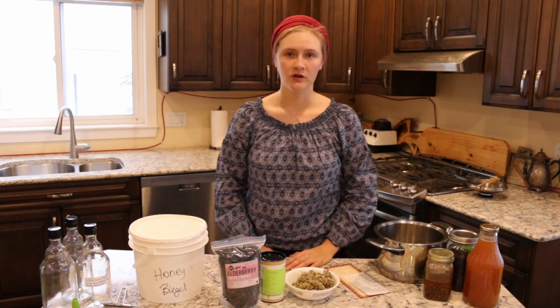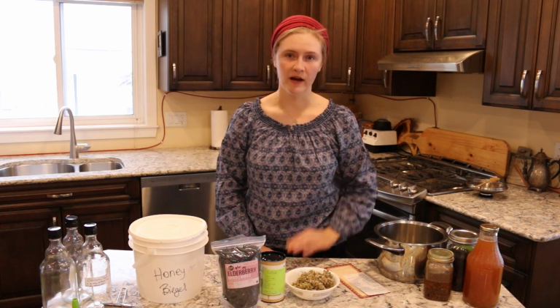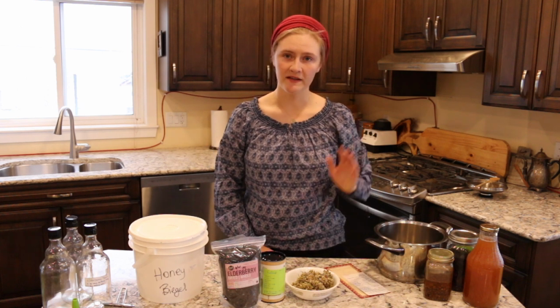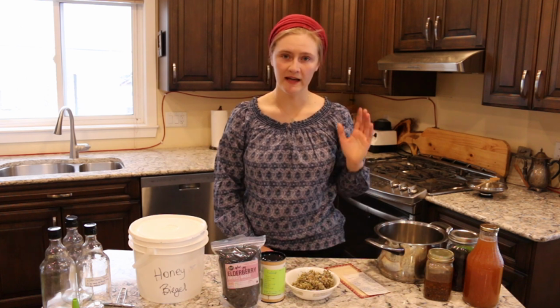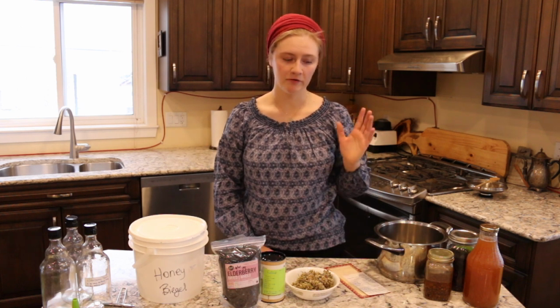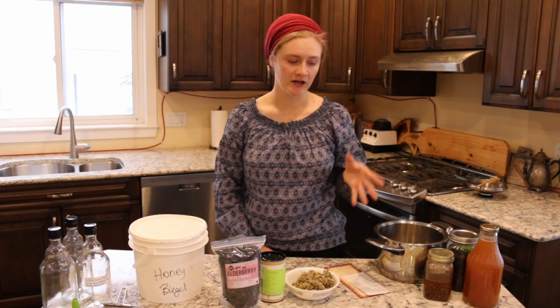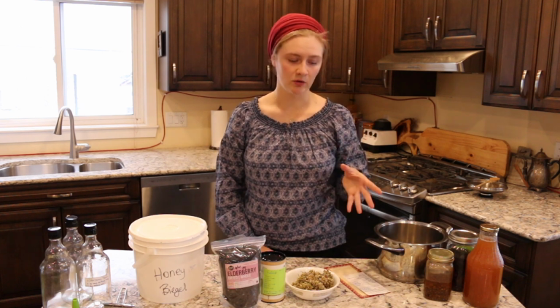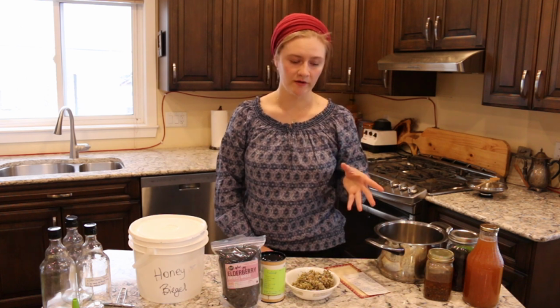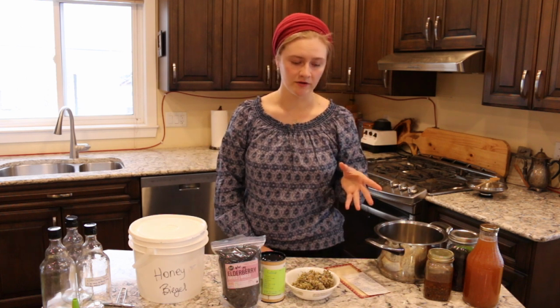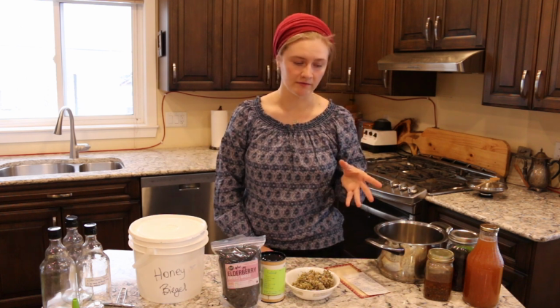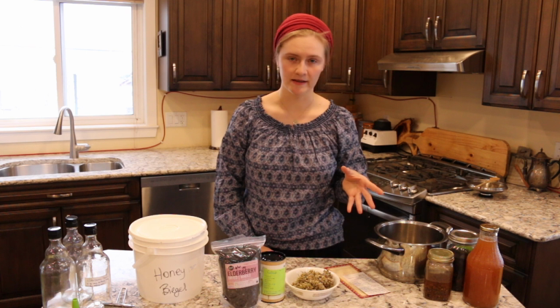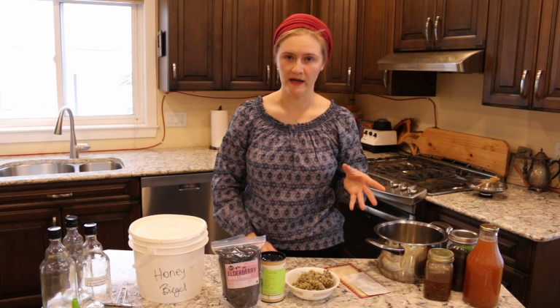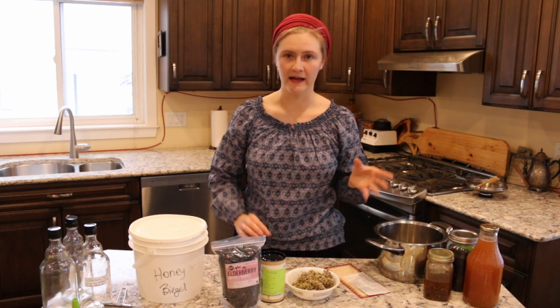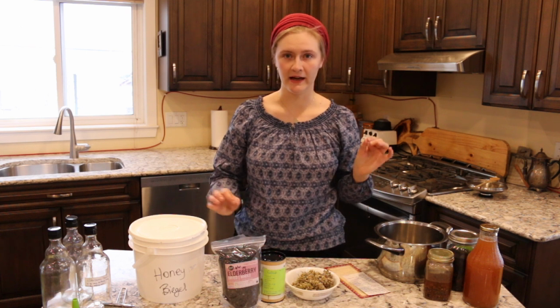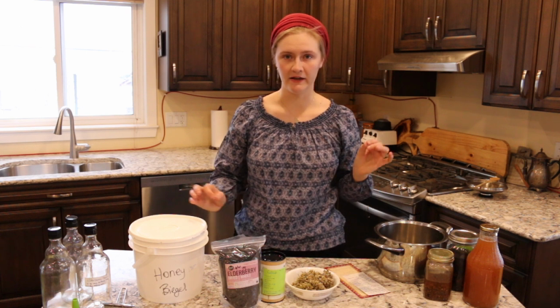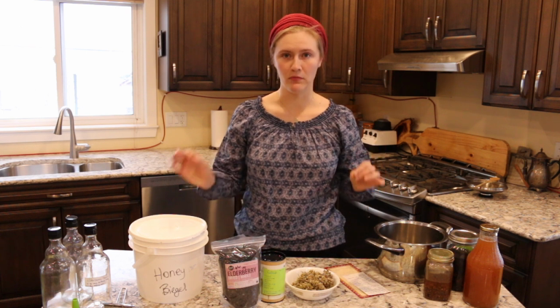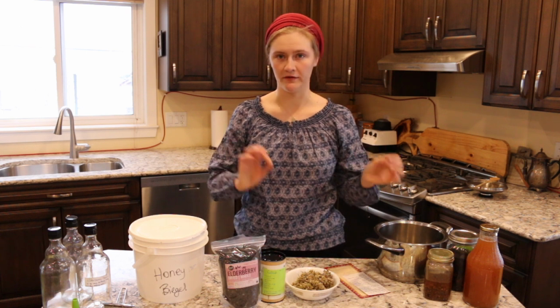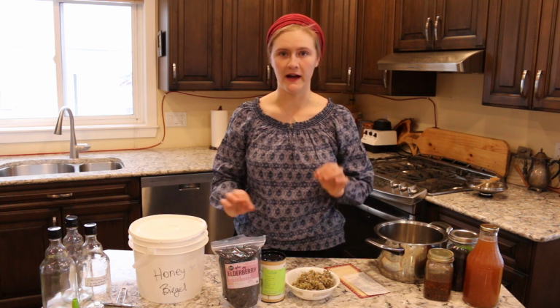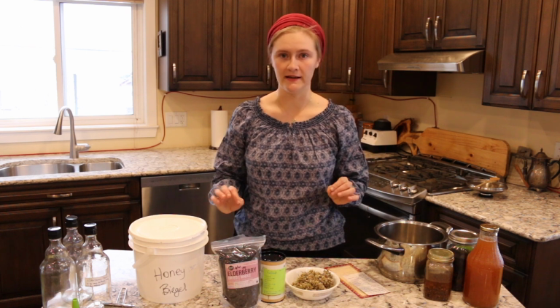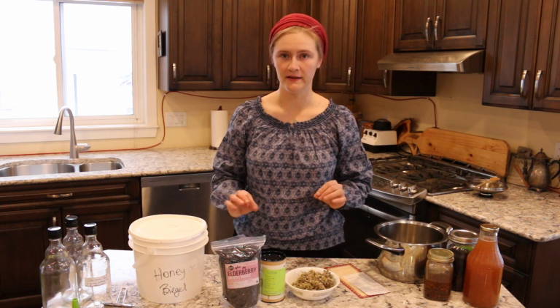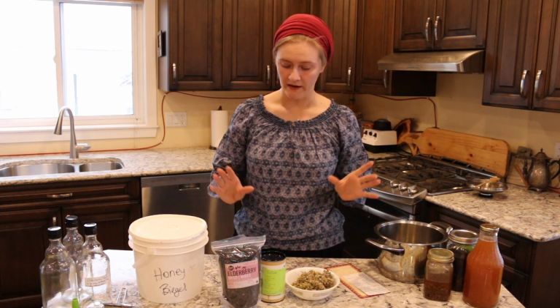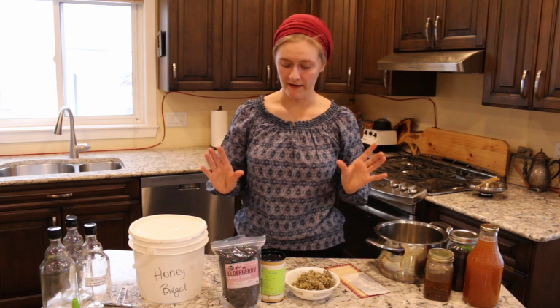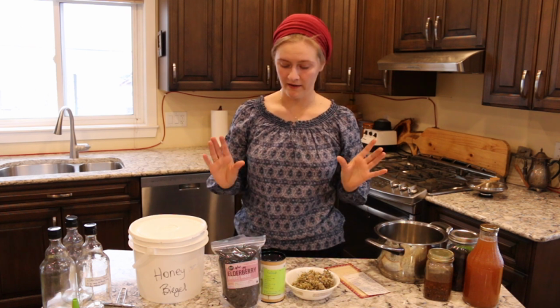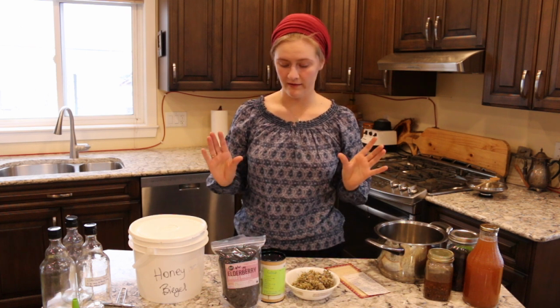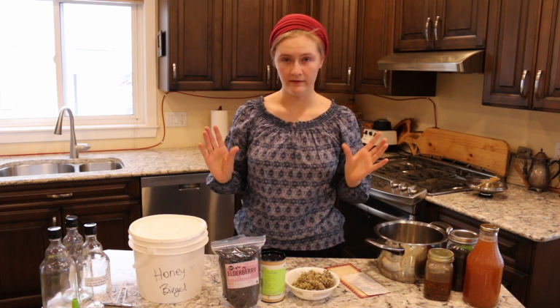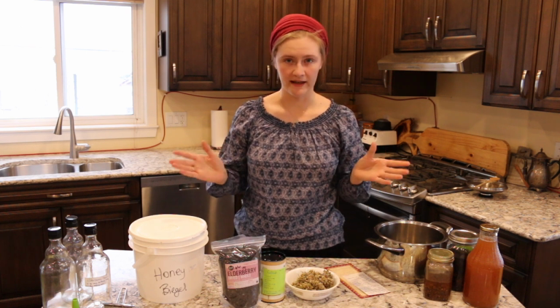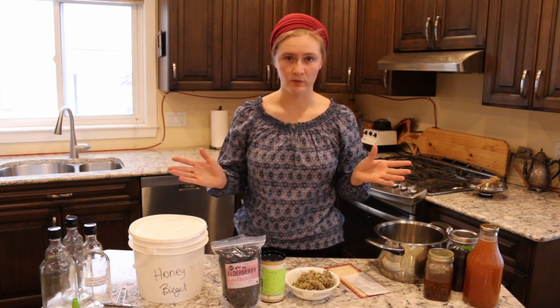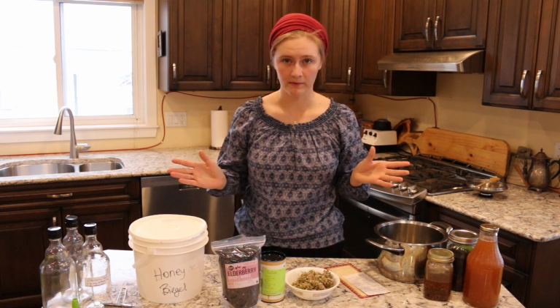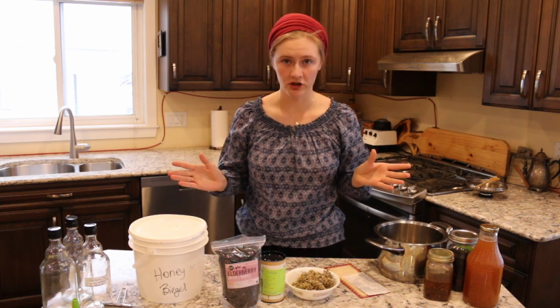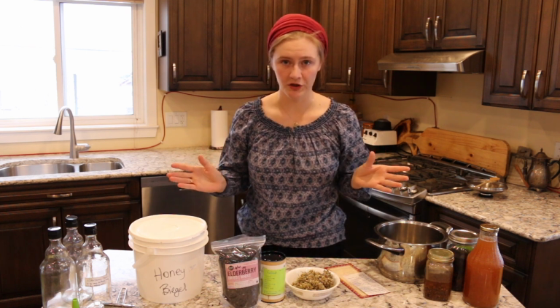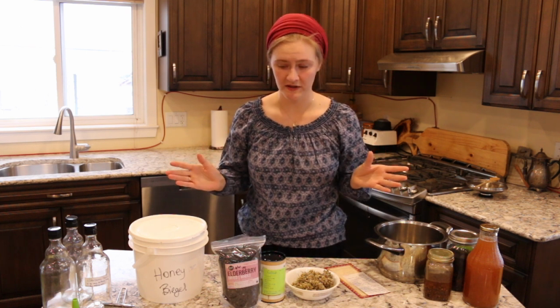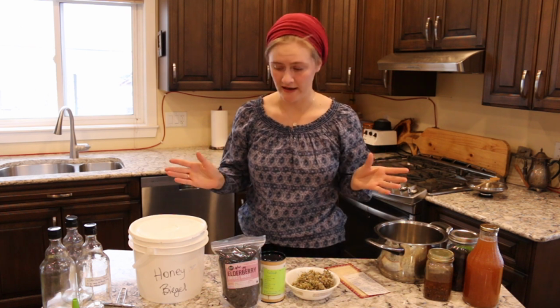I've taken Rachel Weaver's recipe and kind of modified it, and that is what I'm going to show you today.